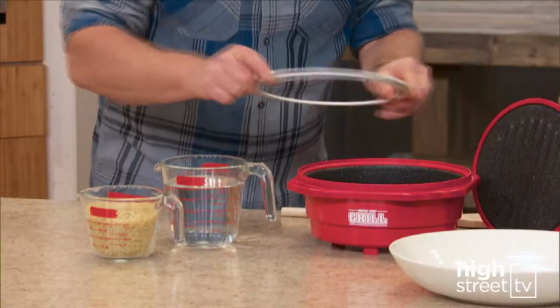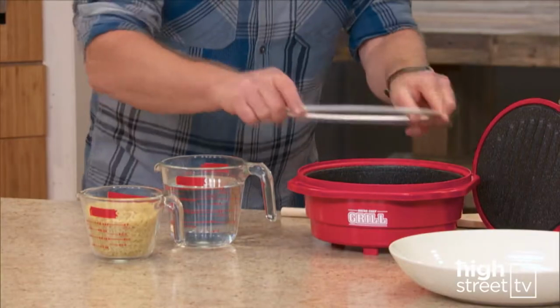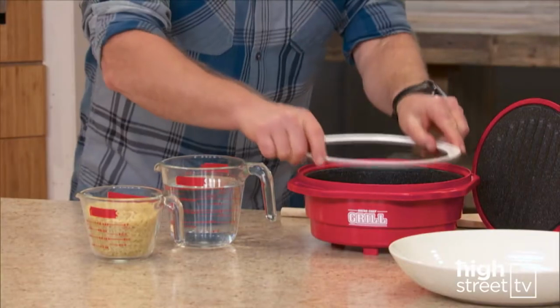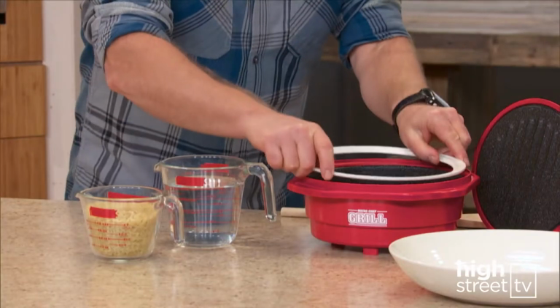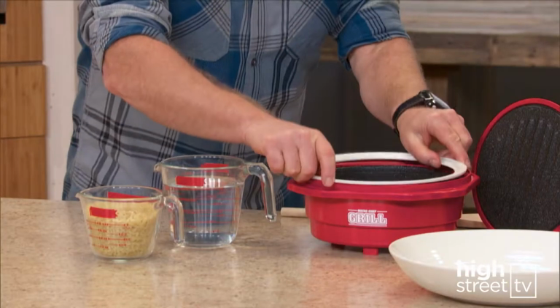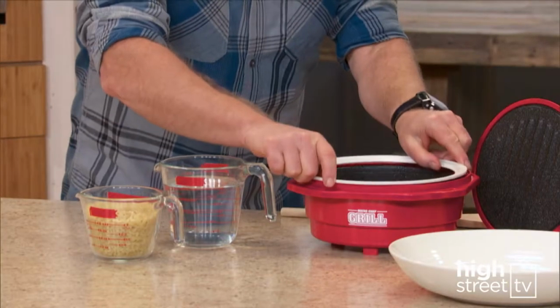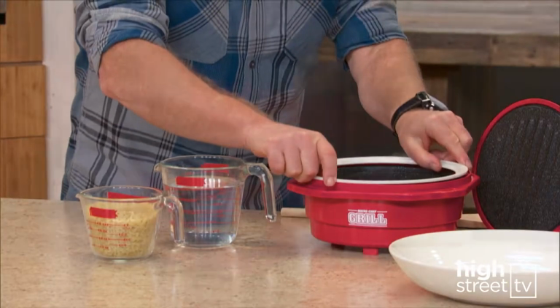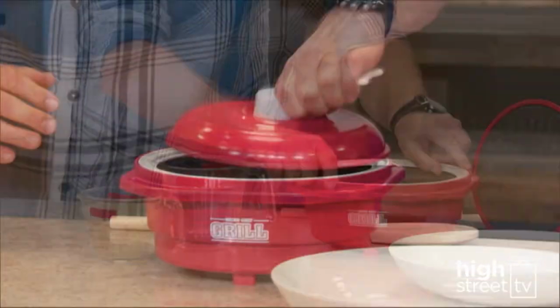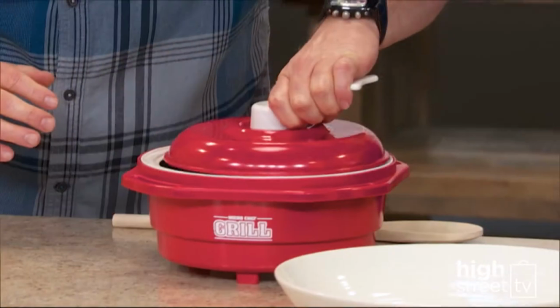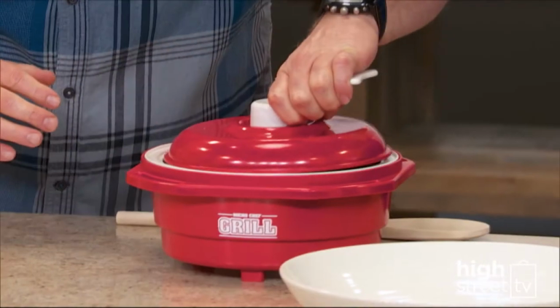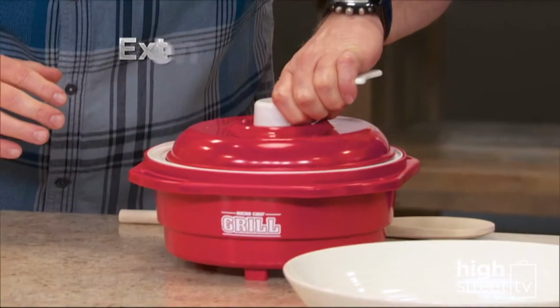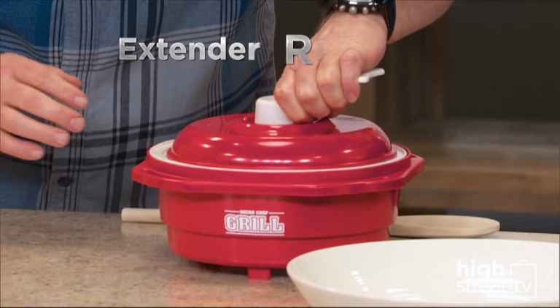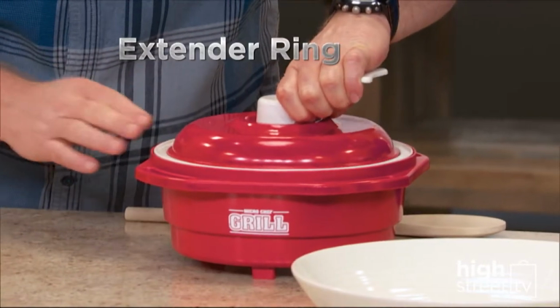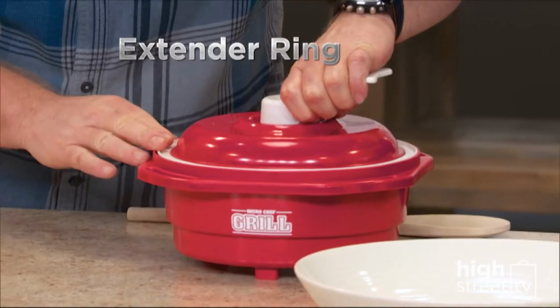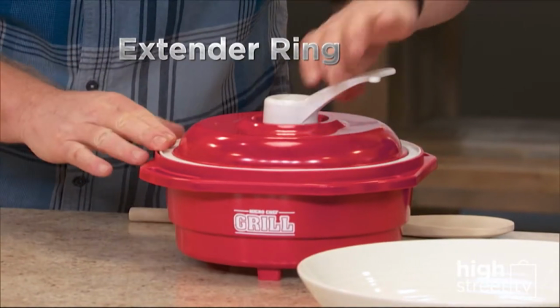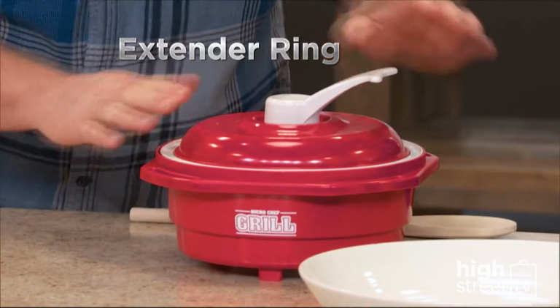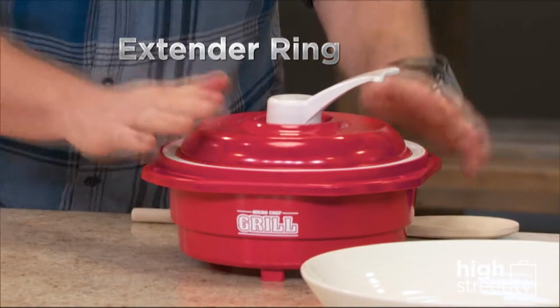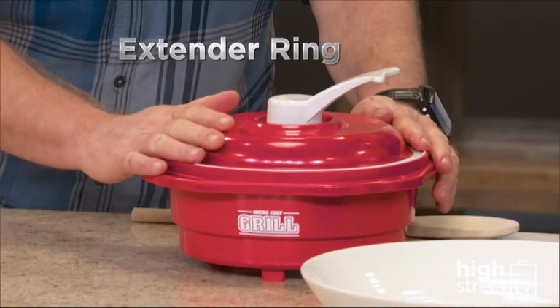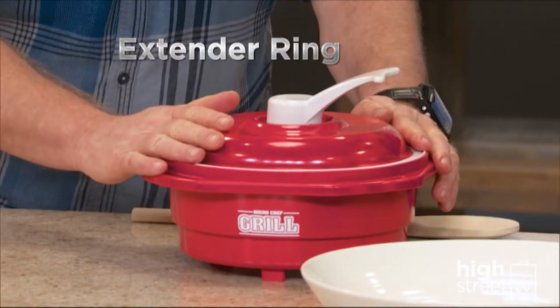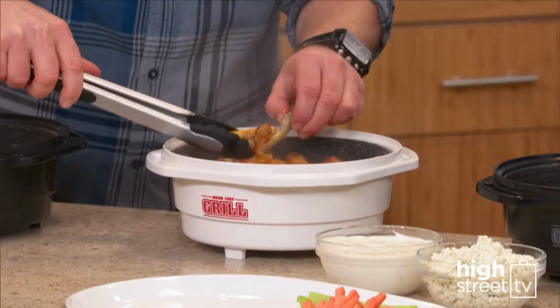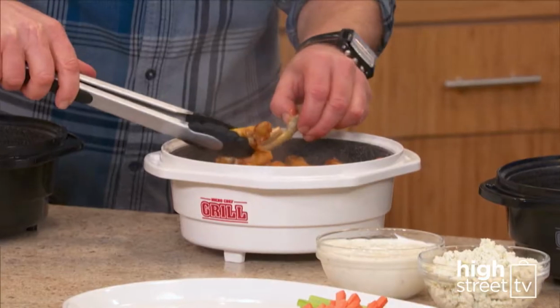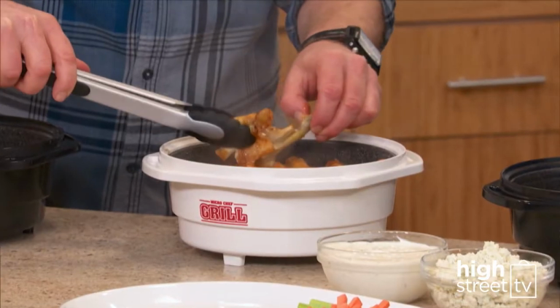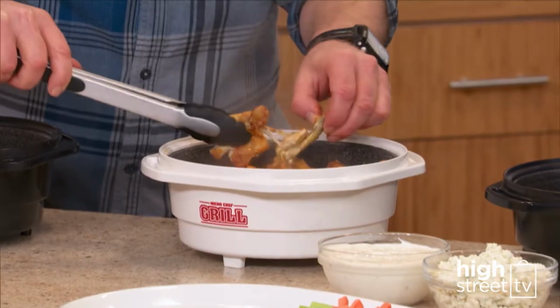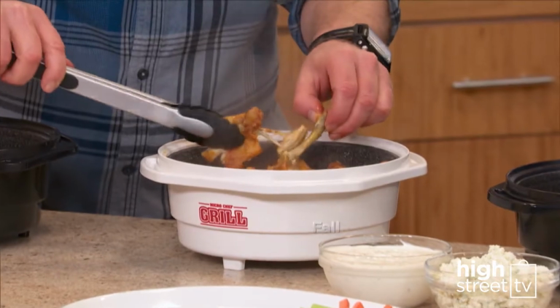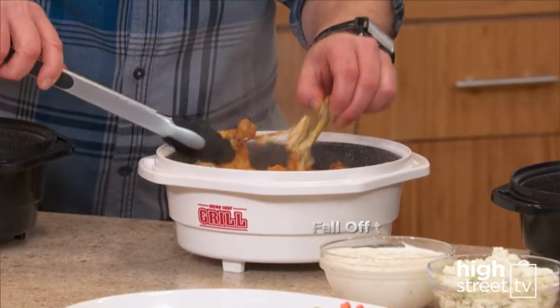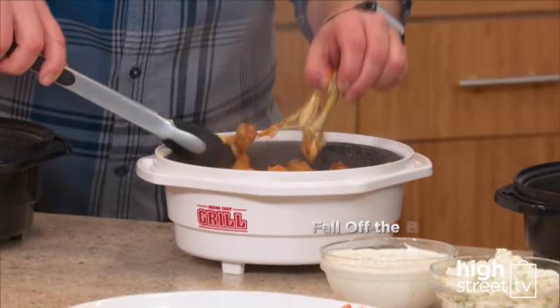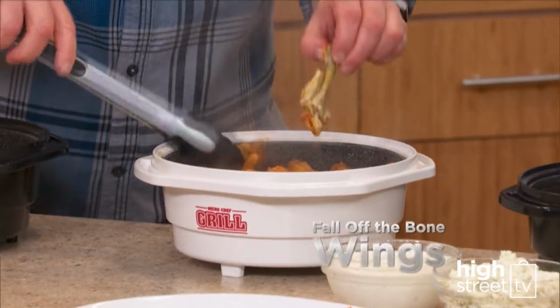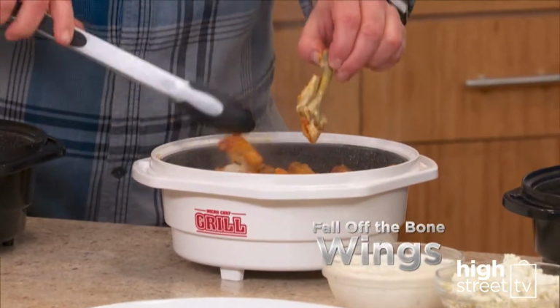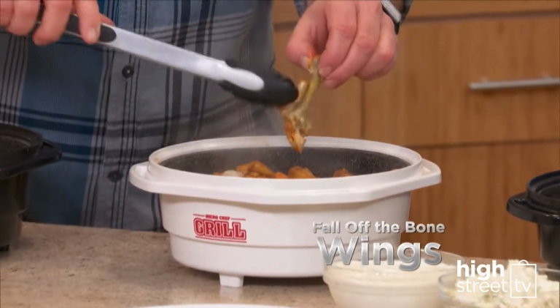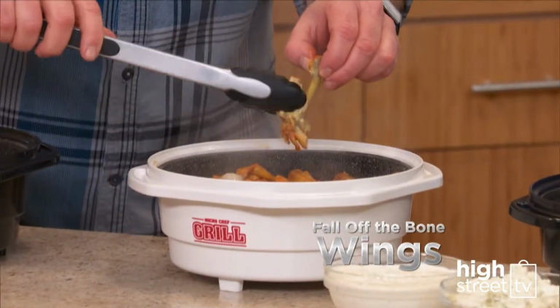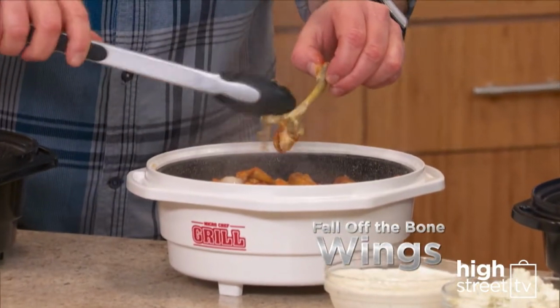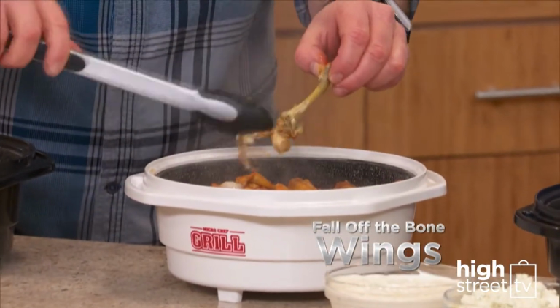And convert your grill into a Dutch oven with the extender ring. Great for fall off the bone wings.